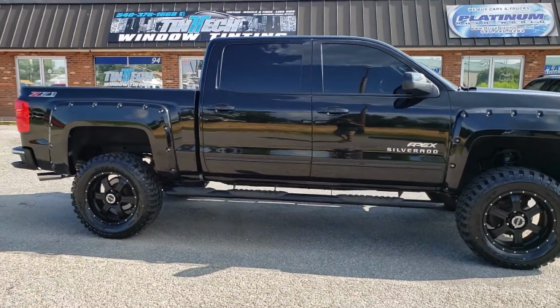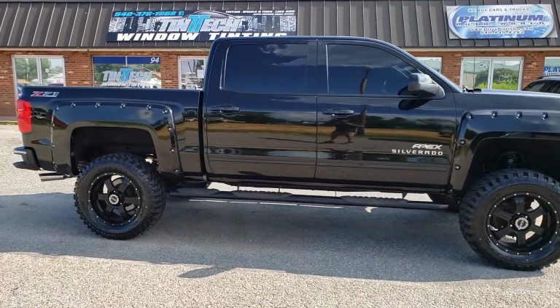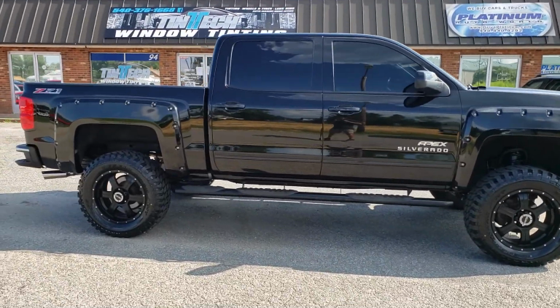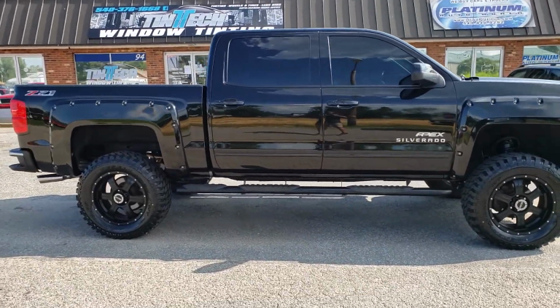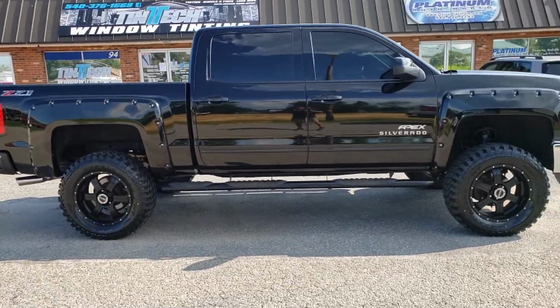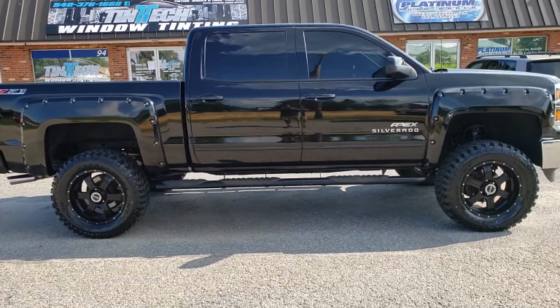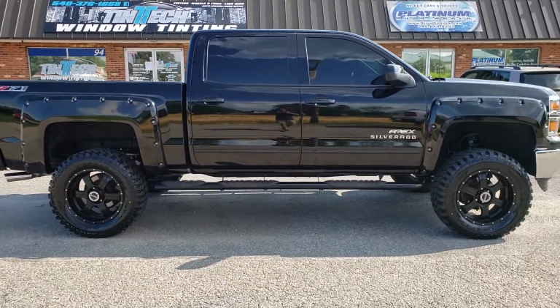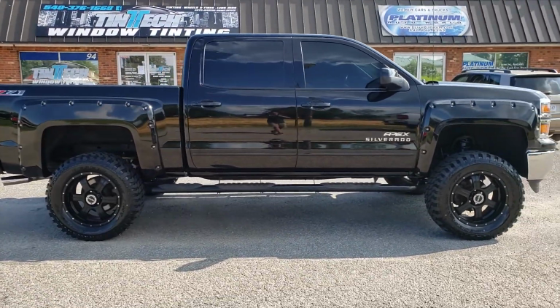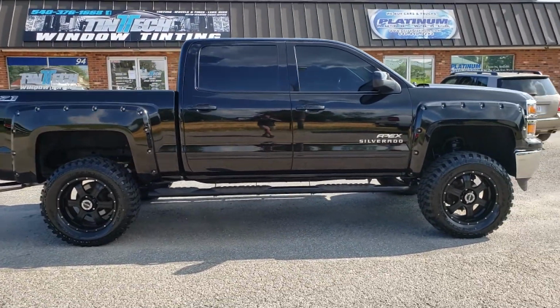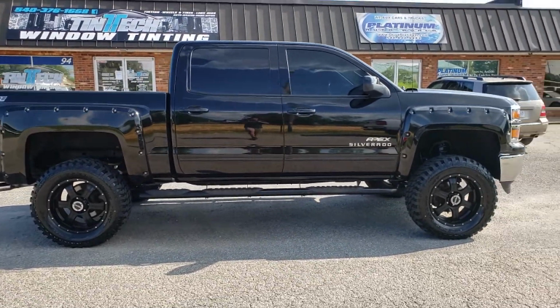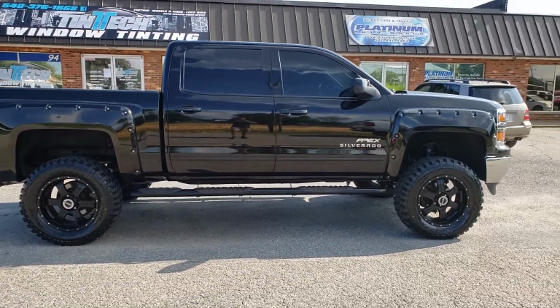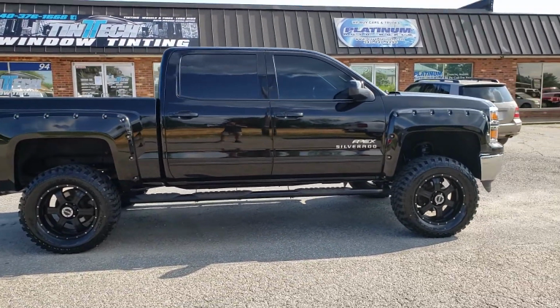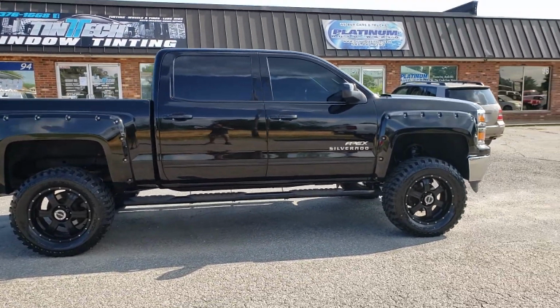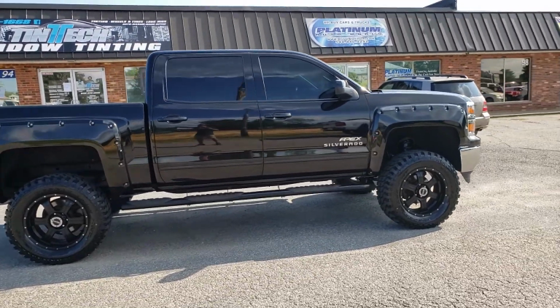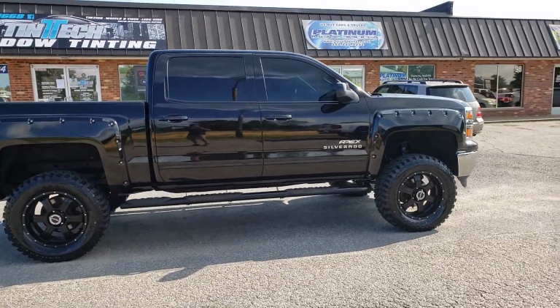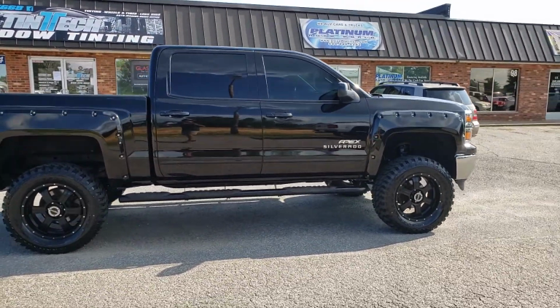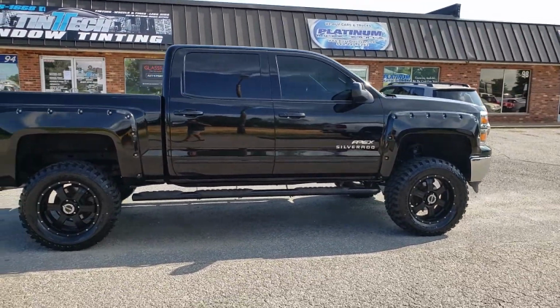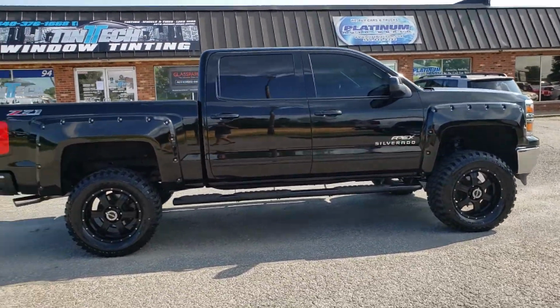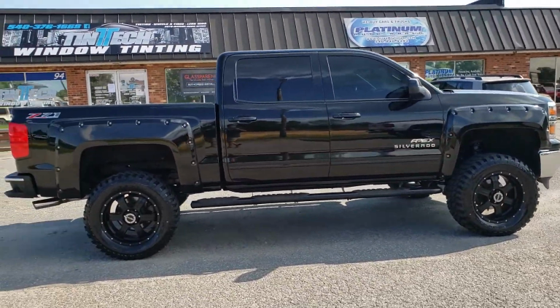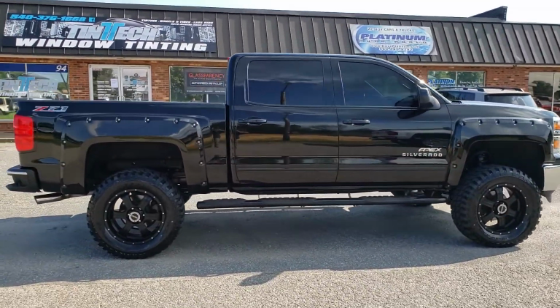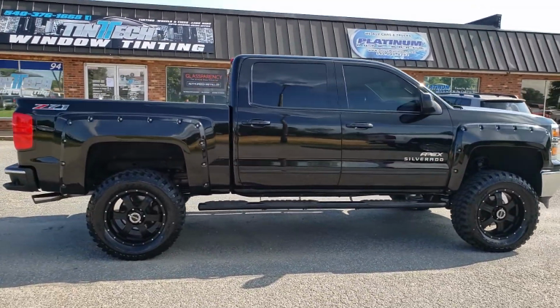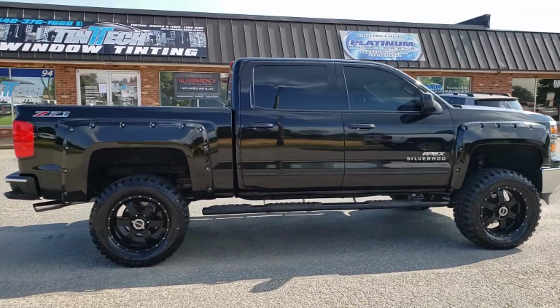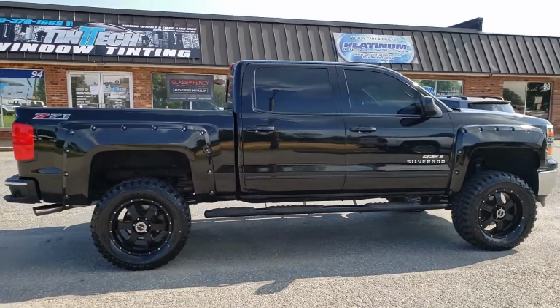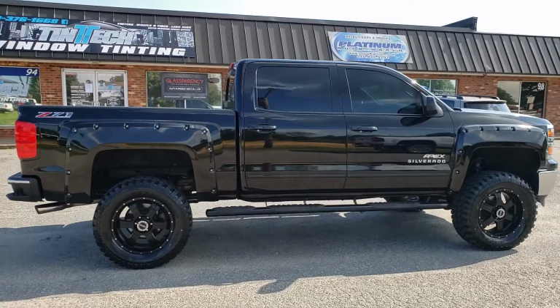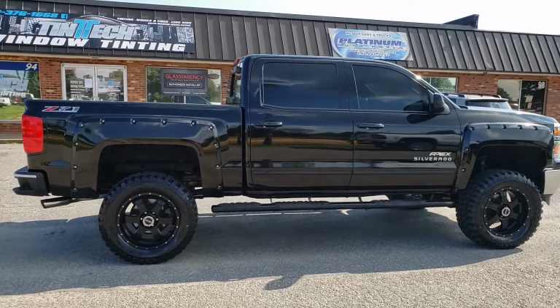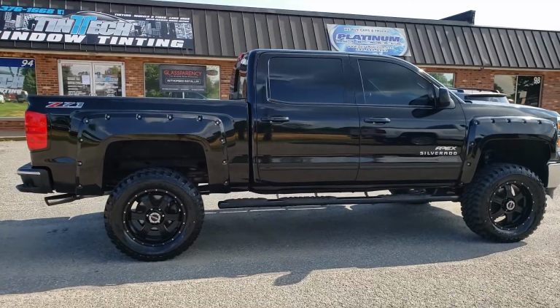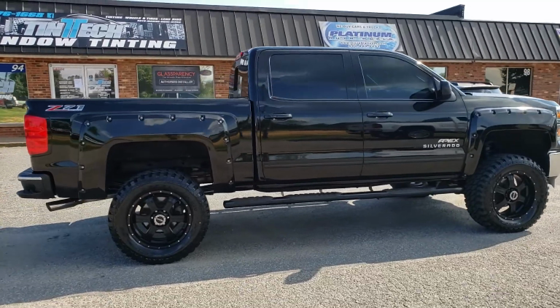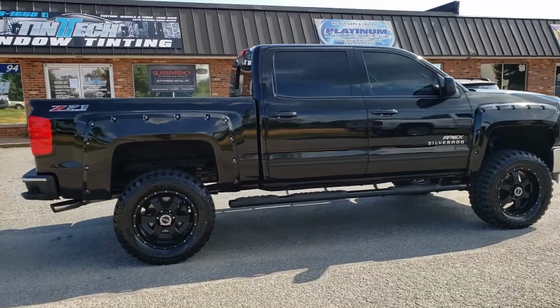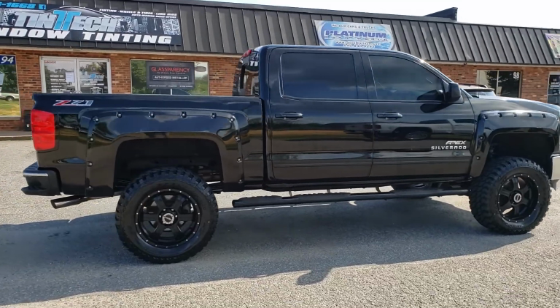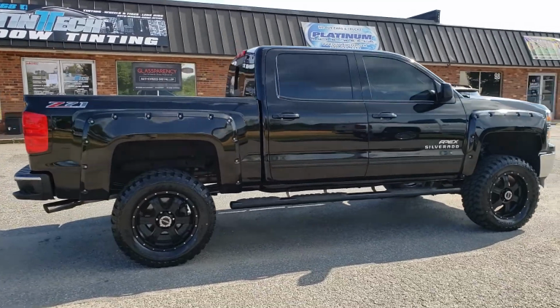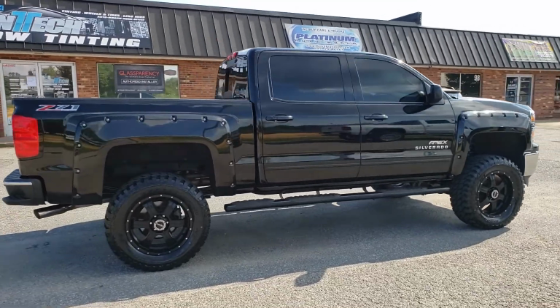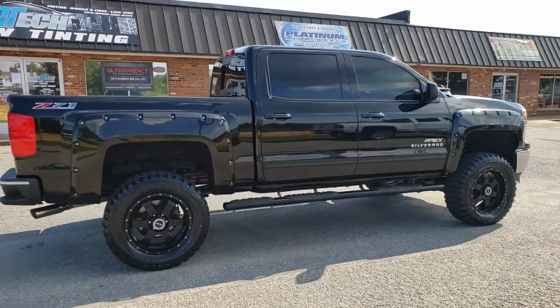It's a beautiful truck all the way around. We just installed brand new tires on it.